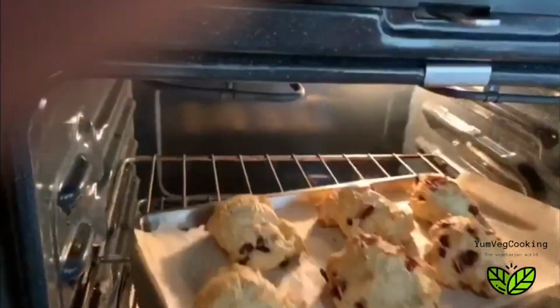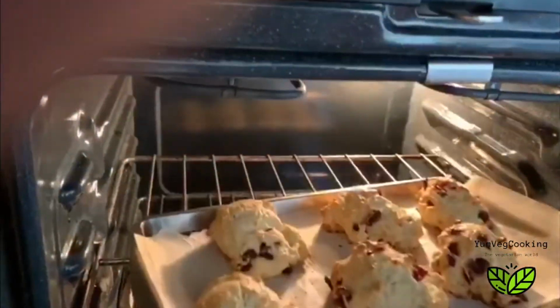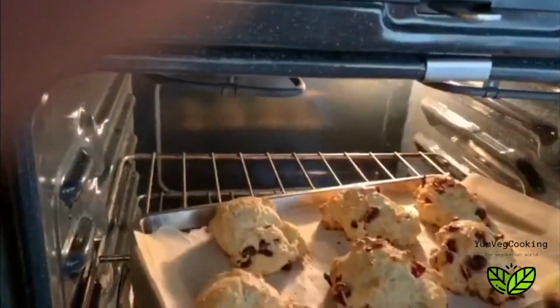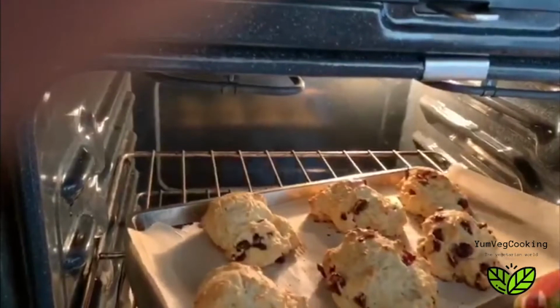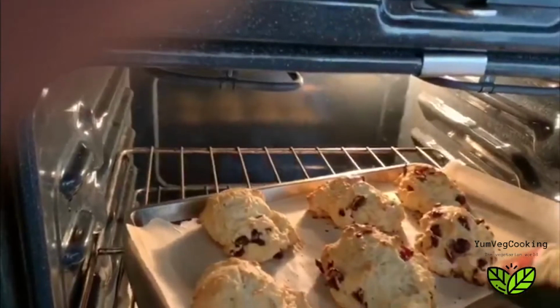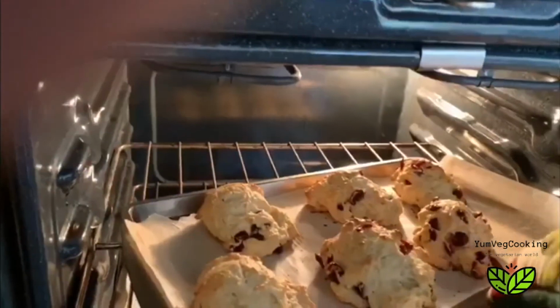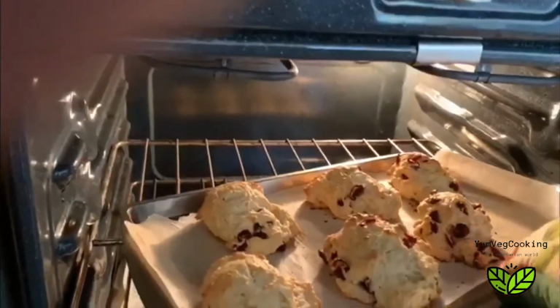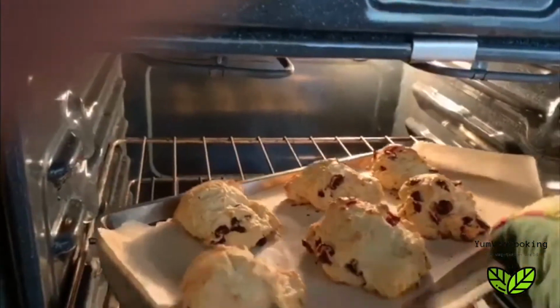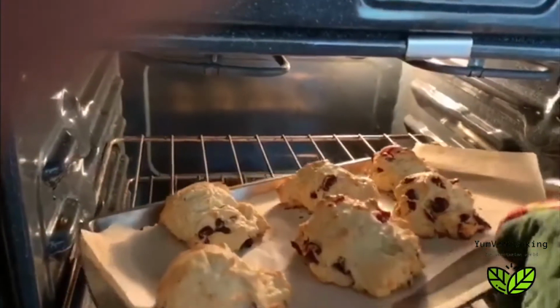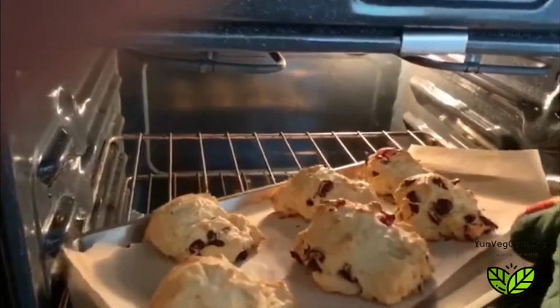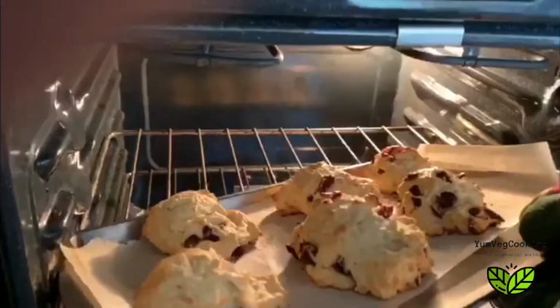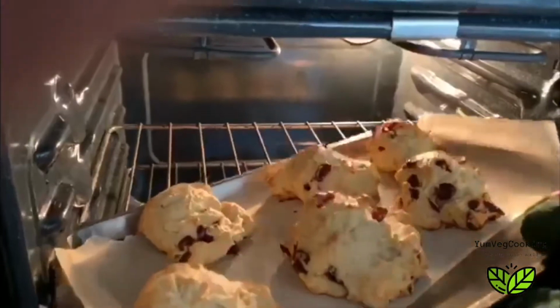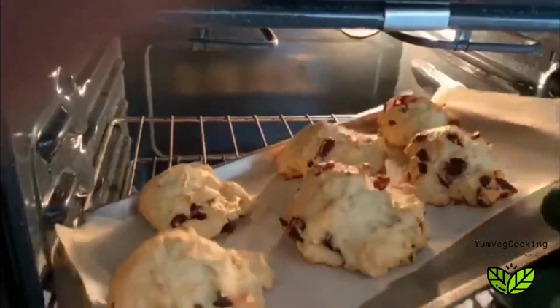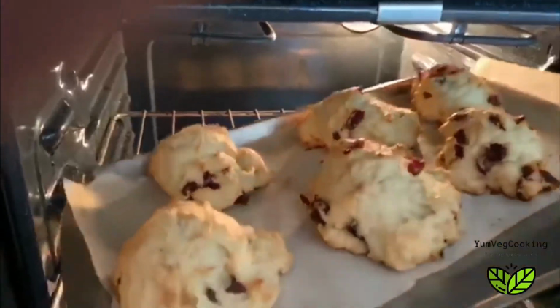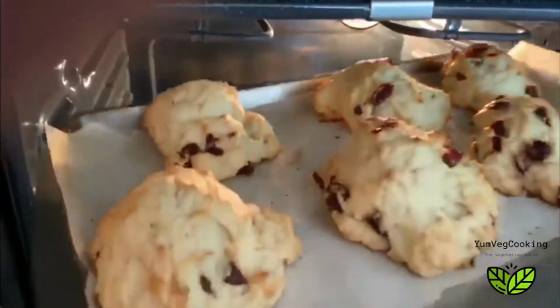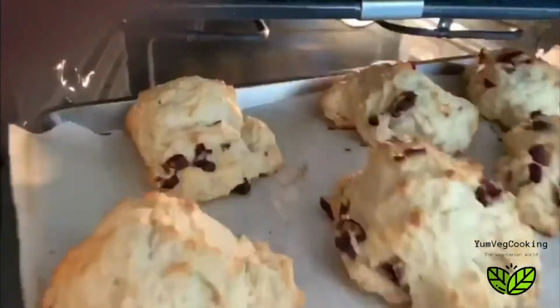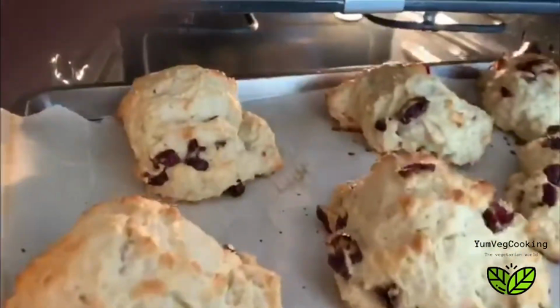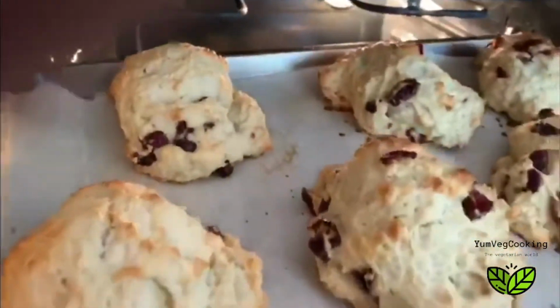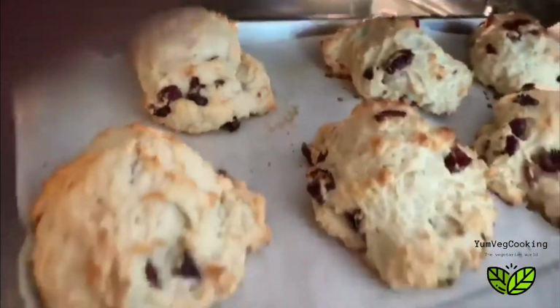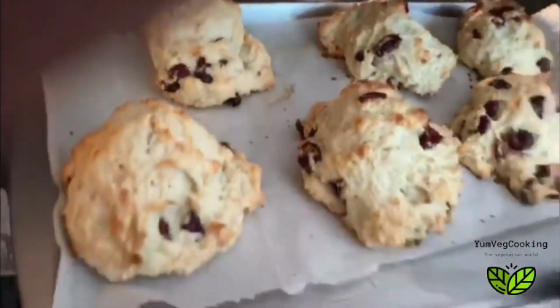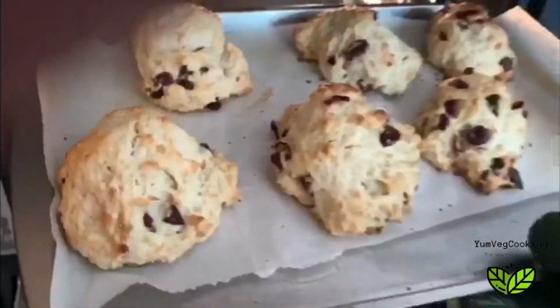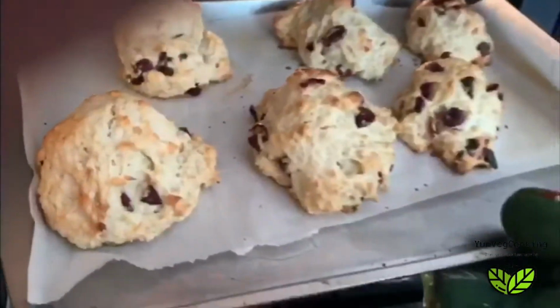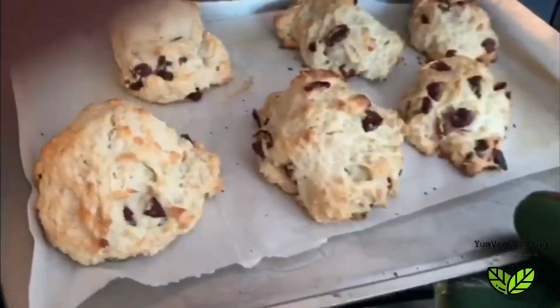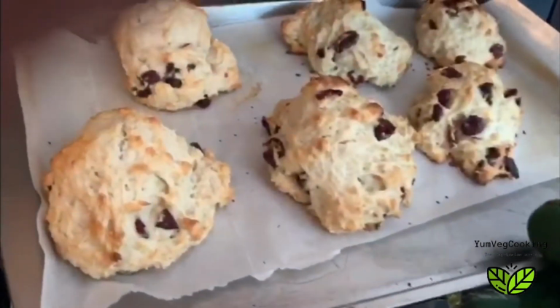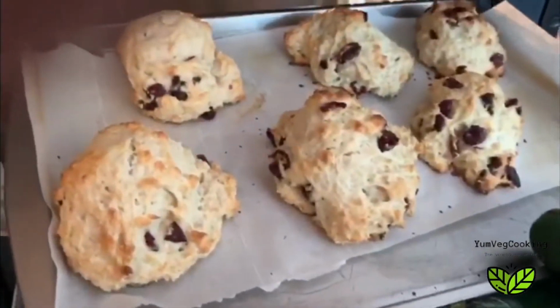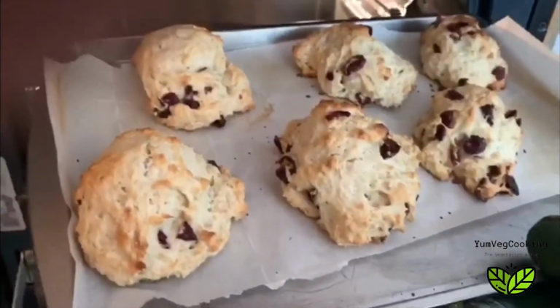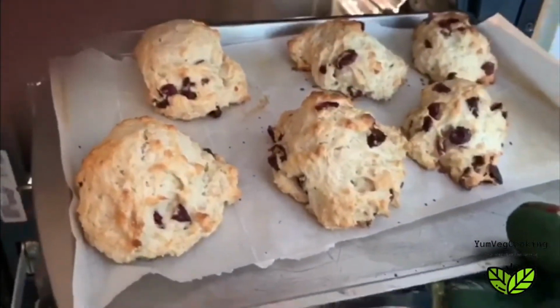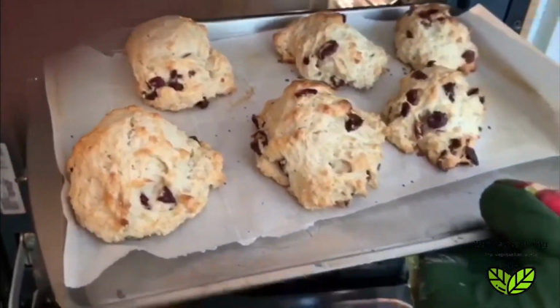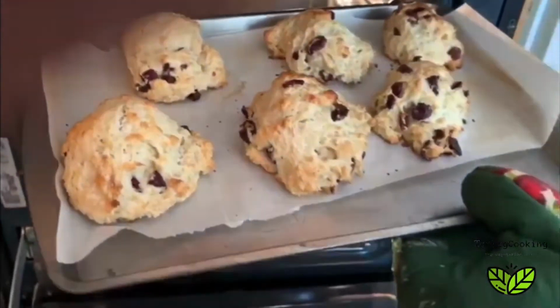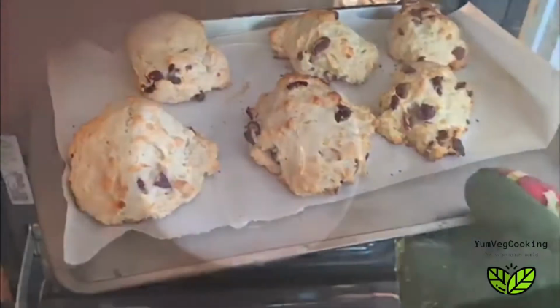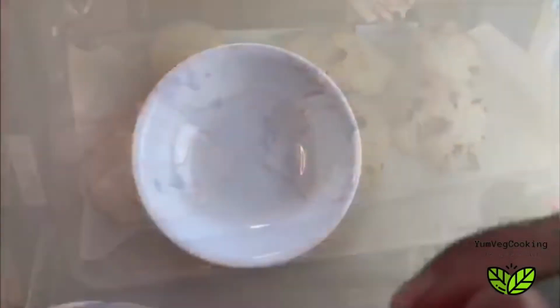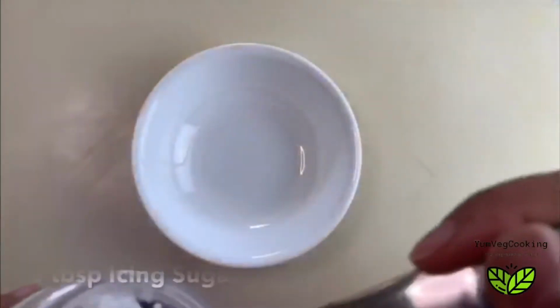After almost 20 minutes, you can see how delicious they're looking. They've turned golden brown, and this is just the perfect color for them.